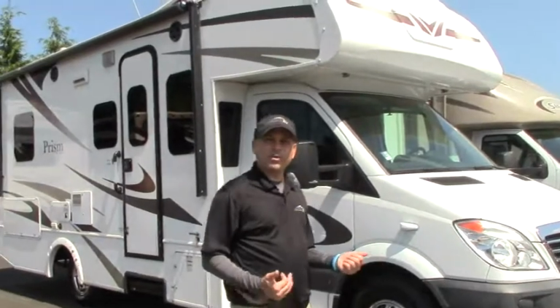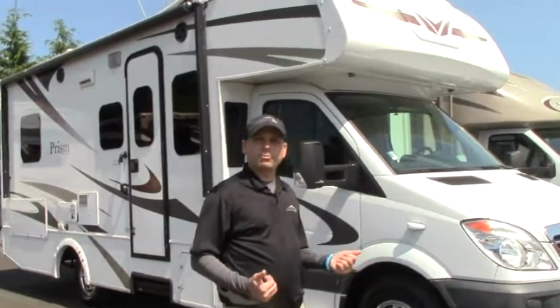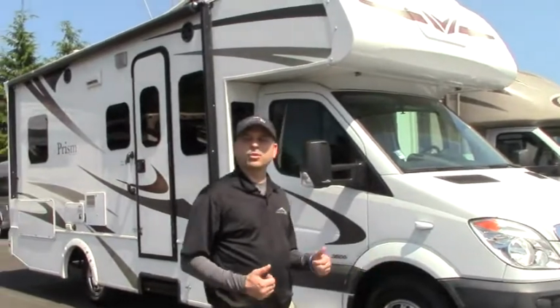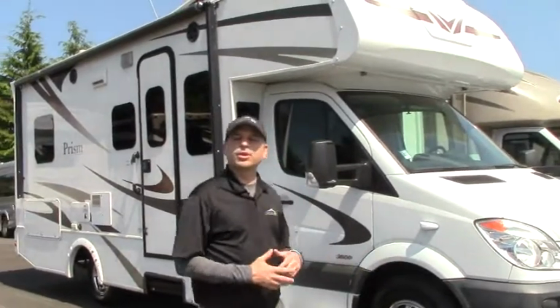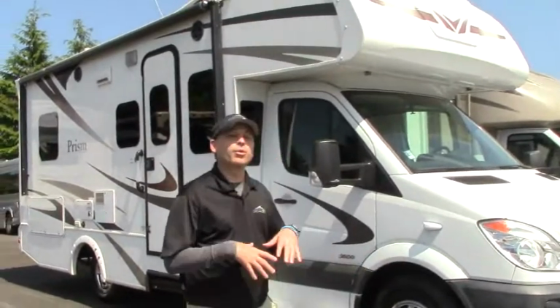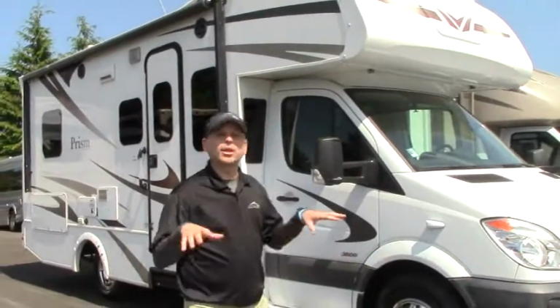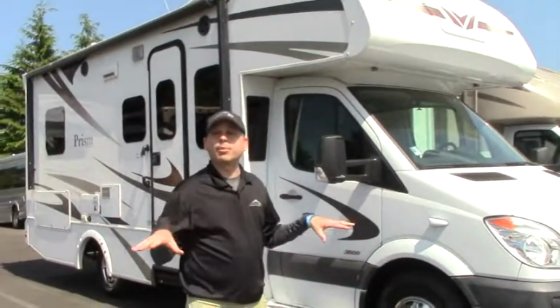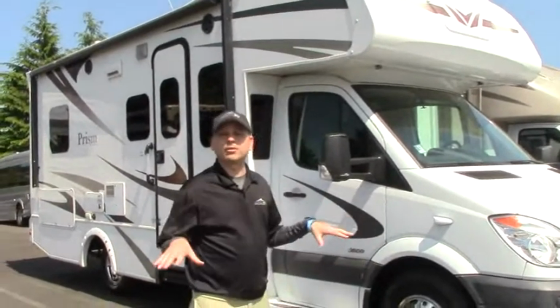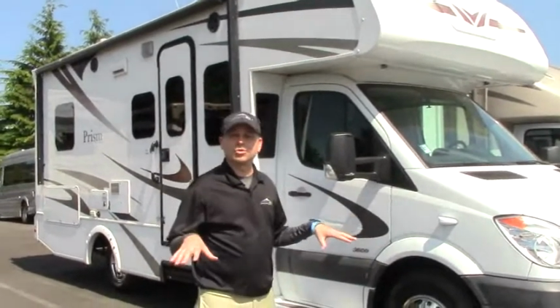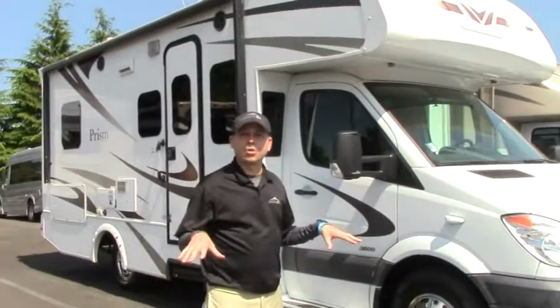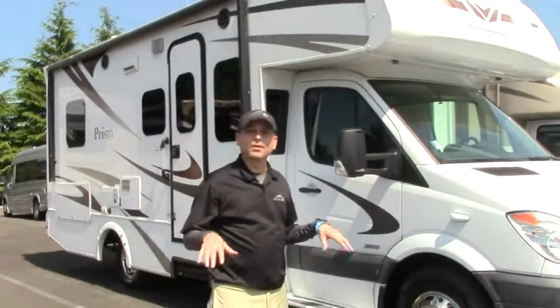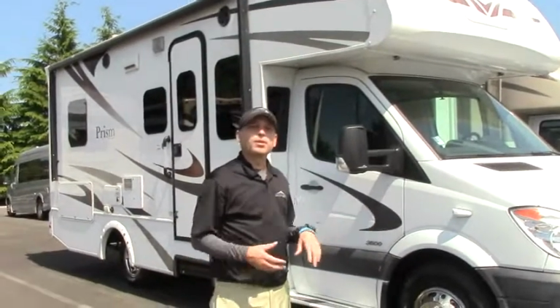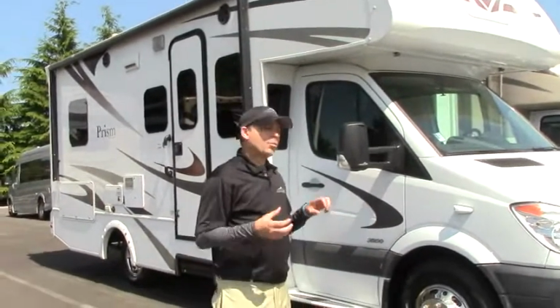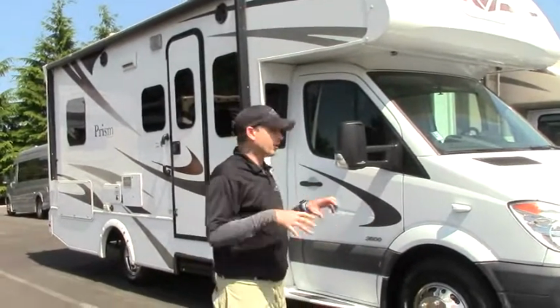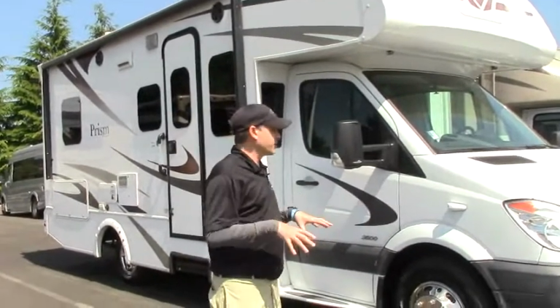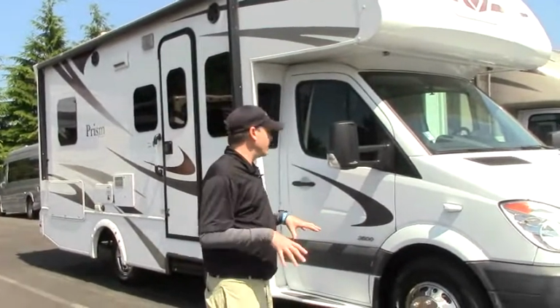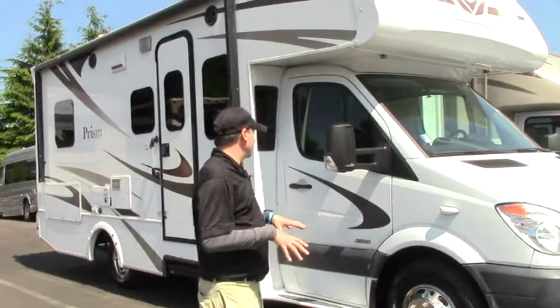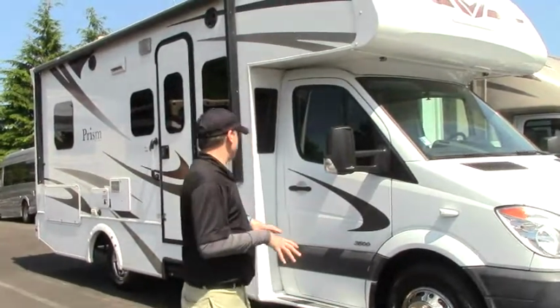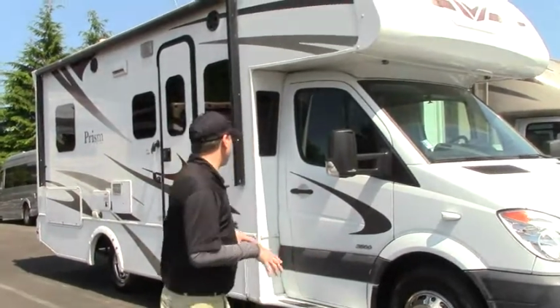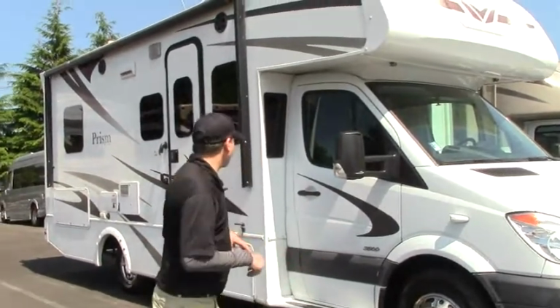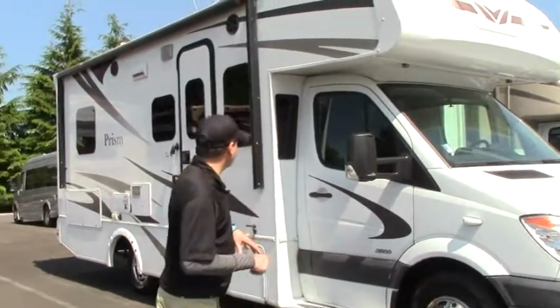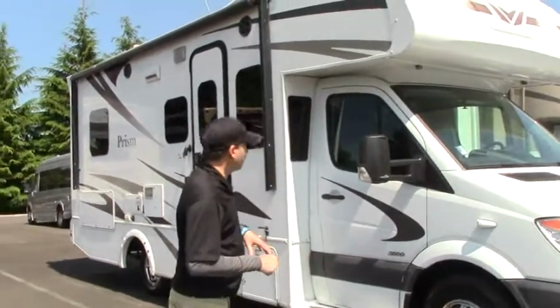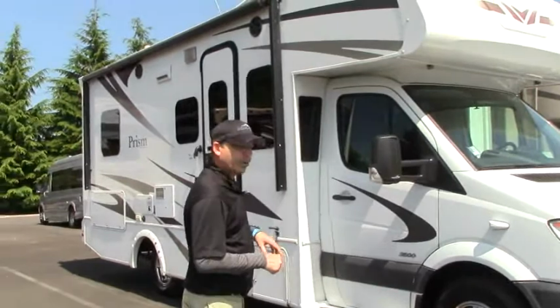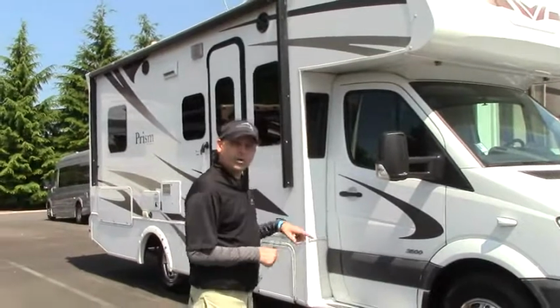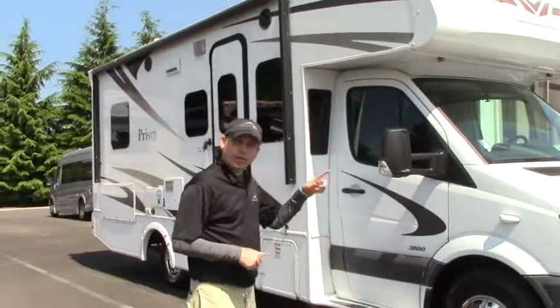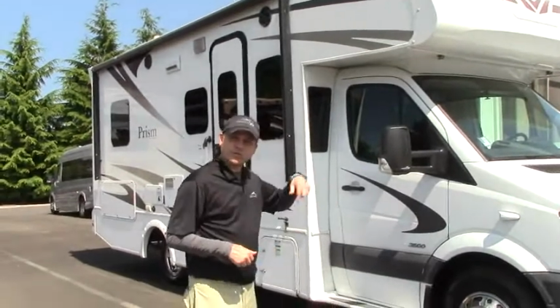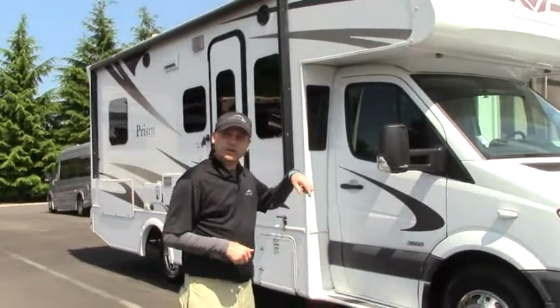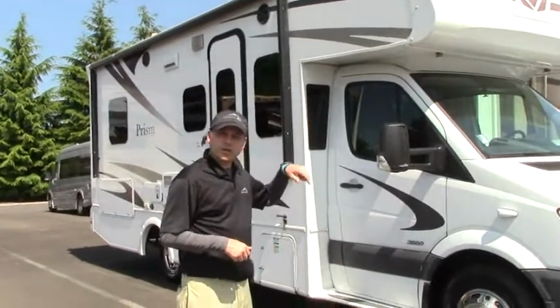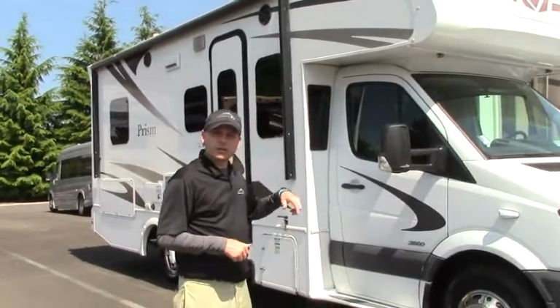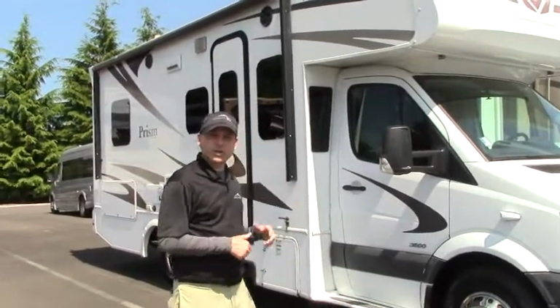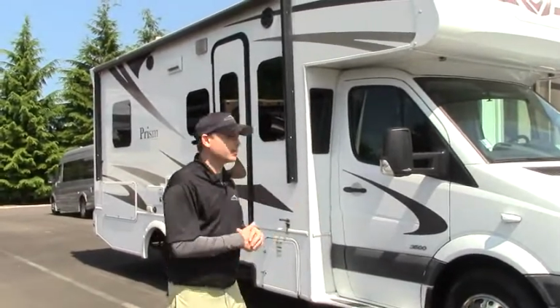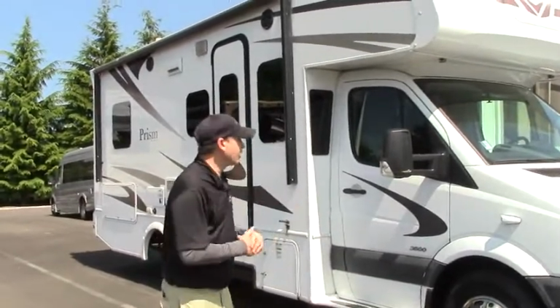Most importantly, you can go to any park that you want. This is made by Coachman and we're going to go on the outside and take a look at the inside.